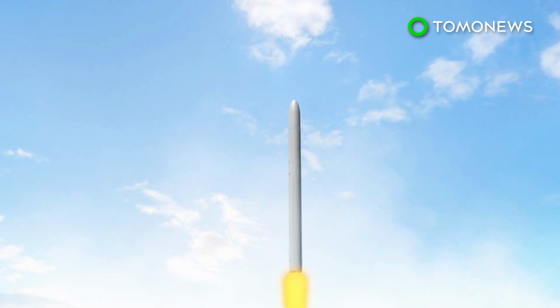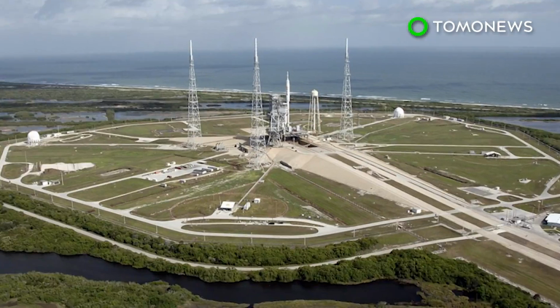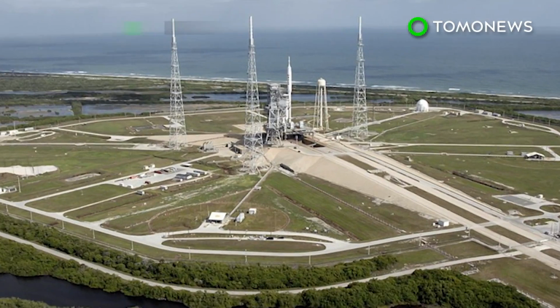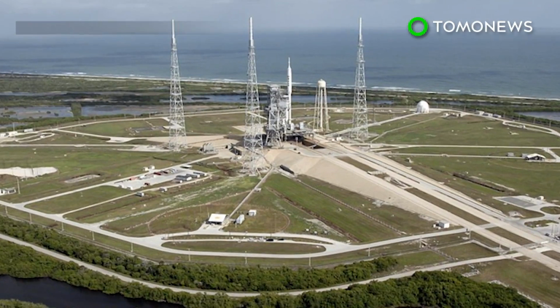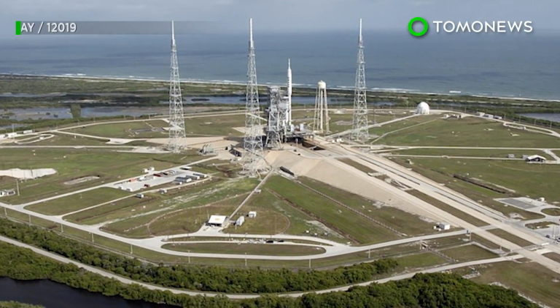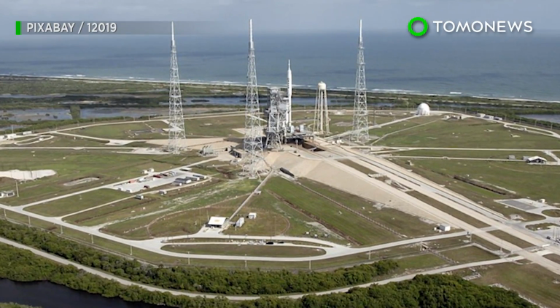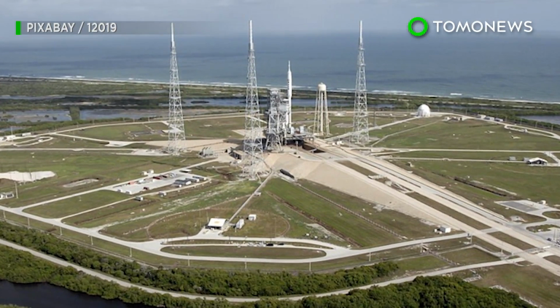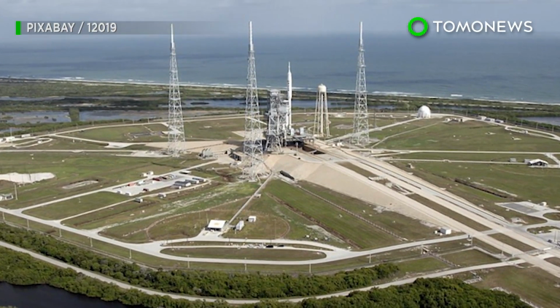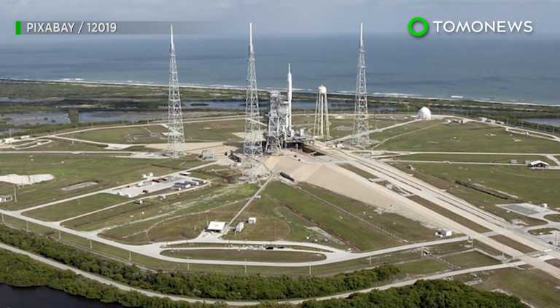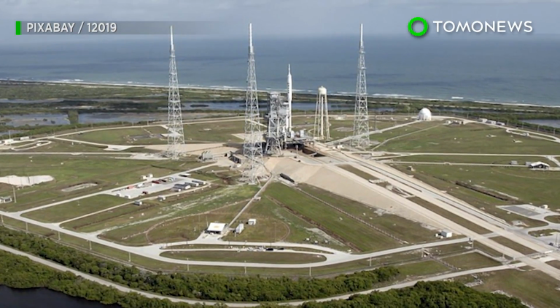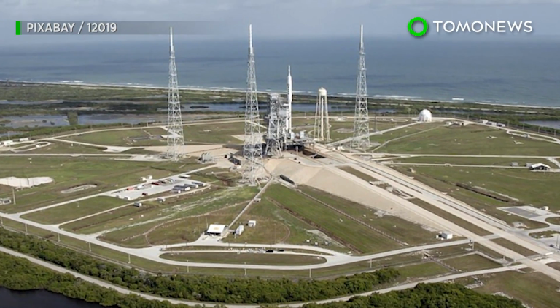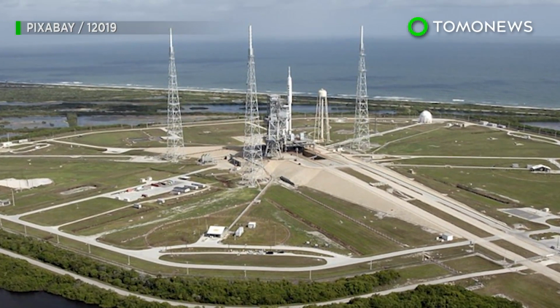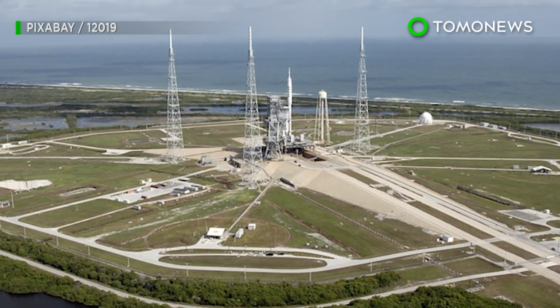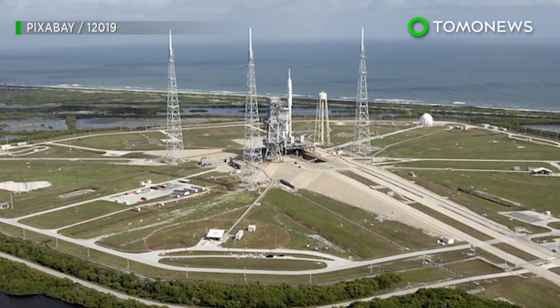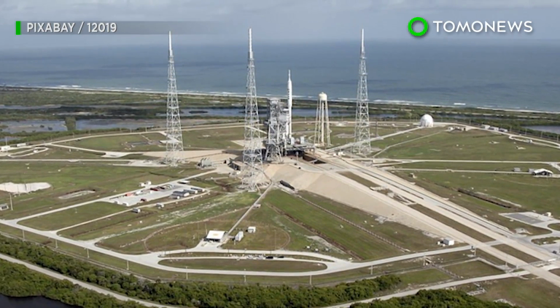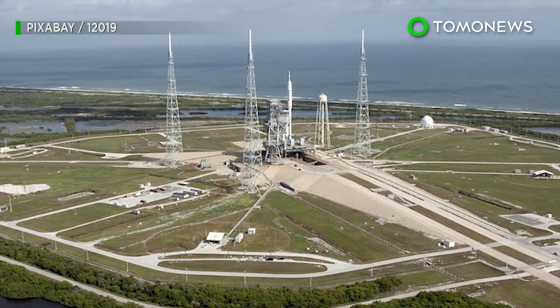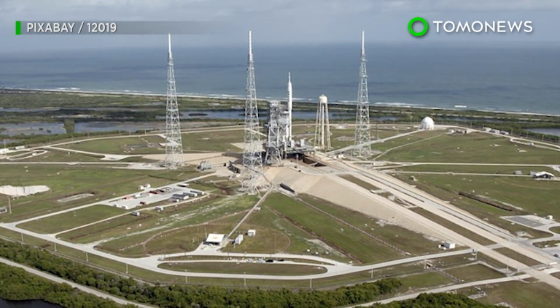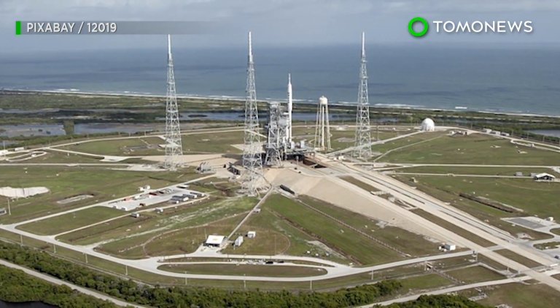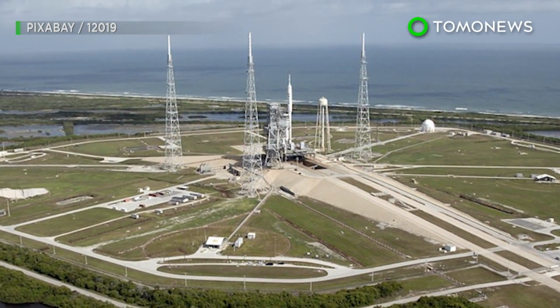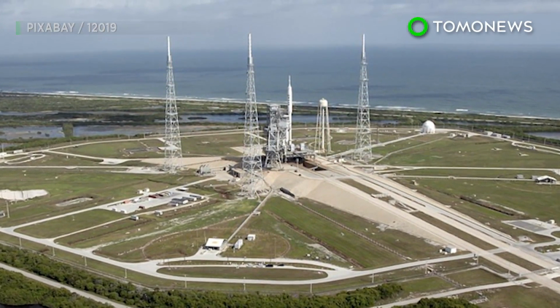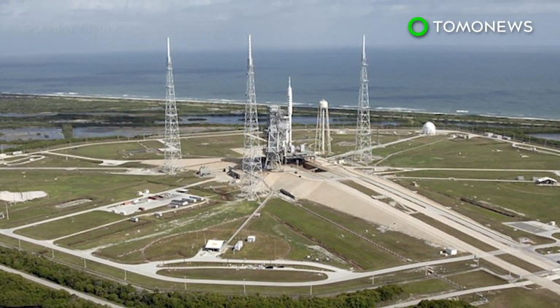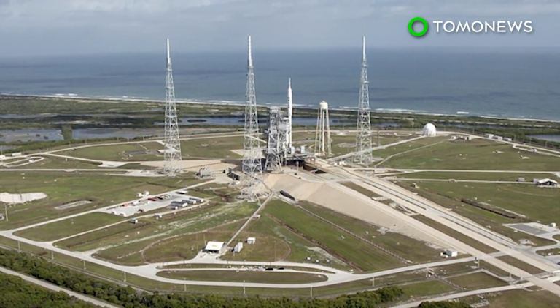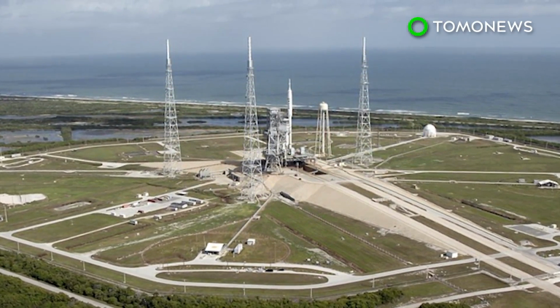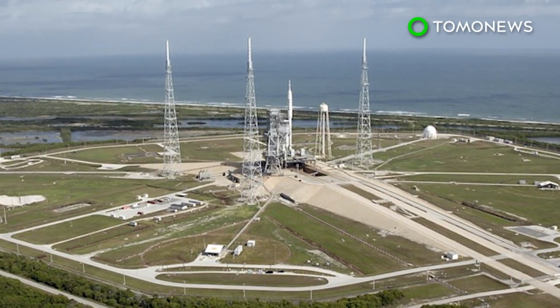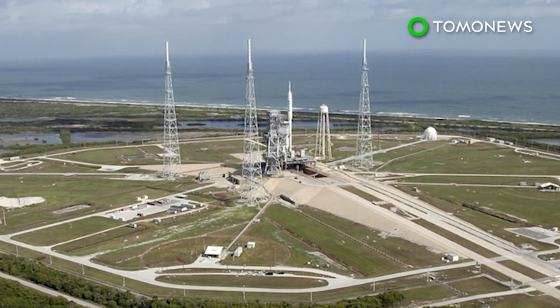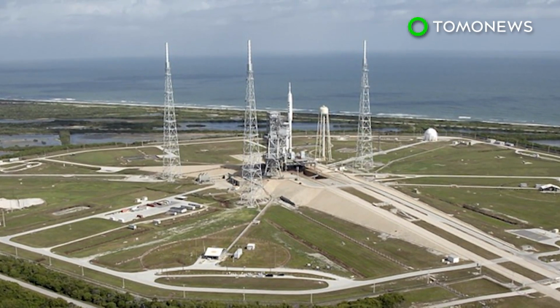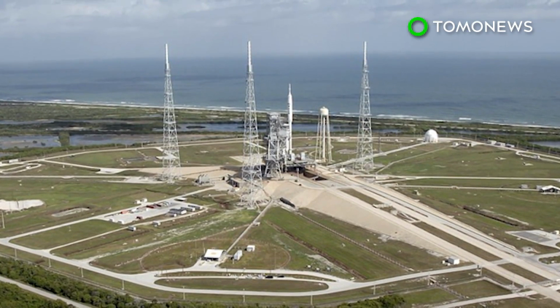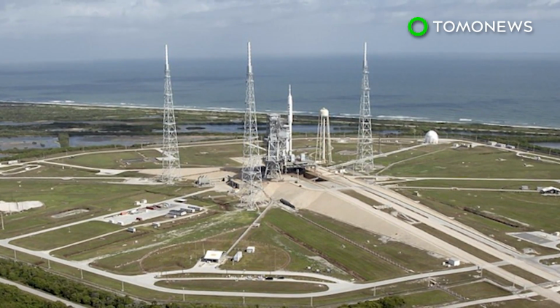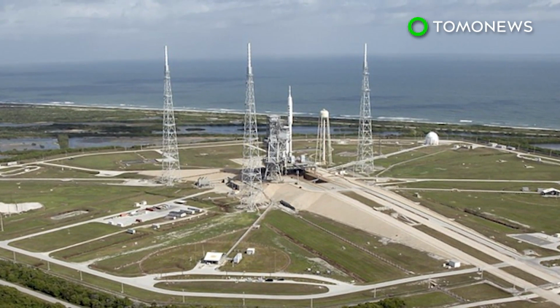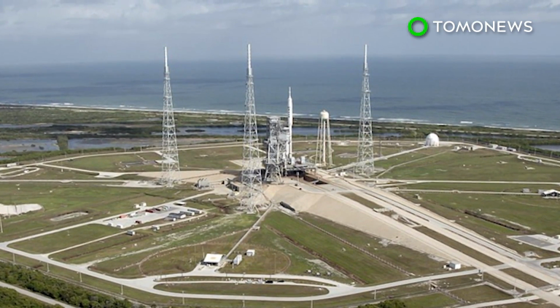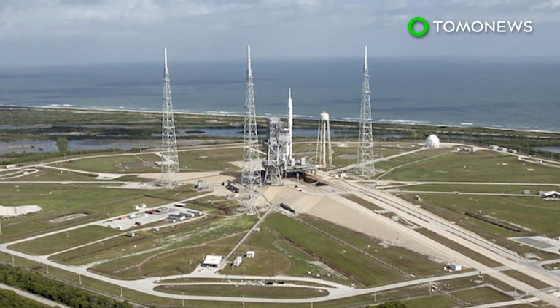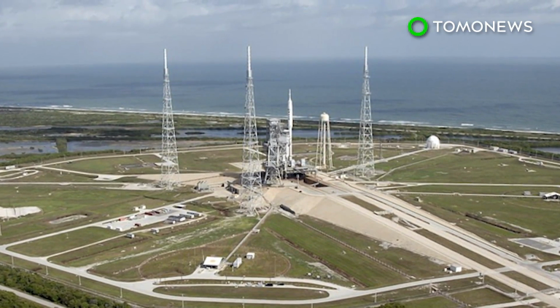If the launch is successful, the company would get to lease the site for up to 20 years, according to Business Insider.